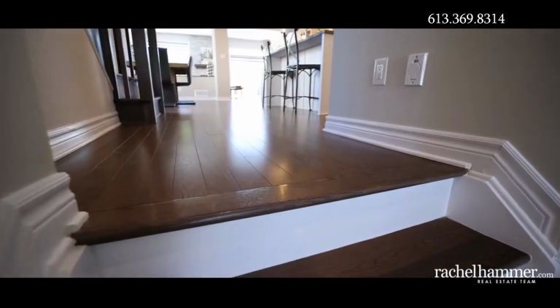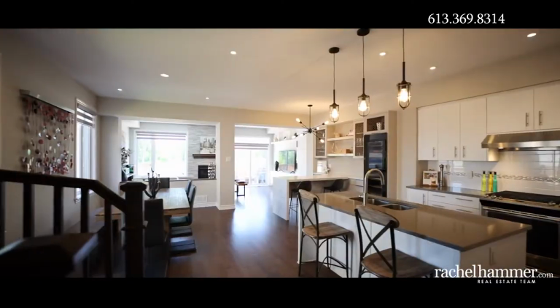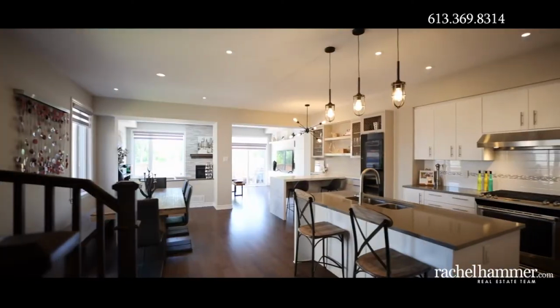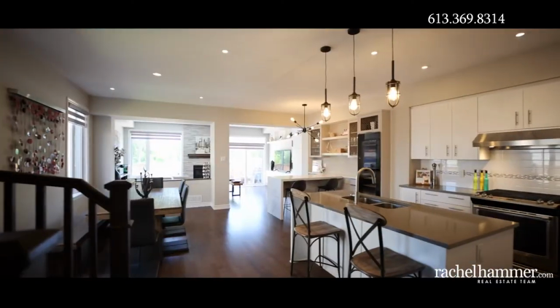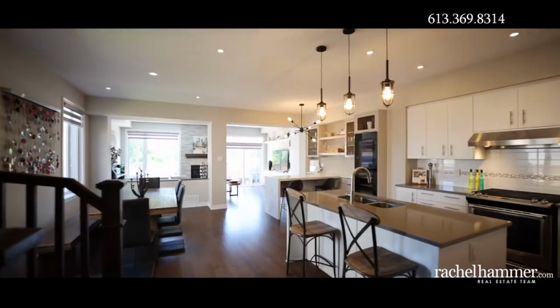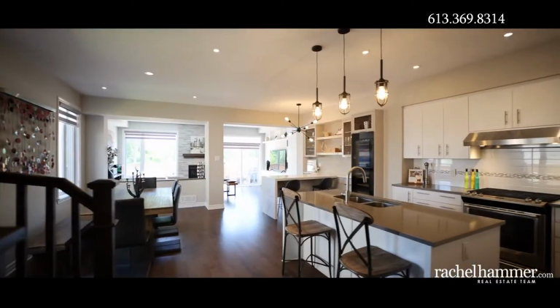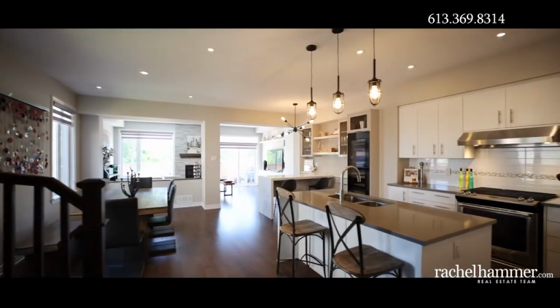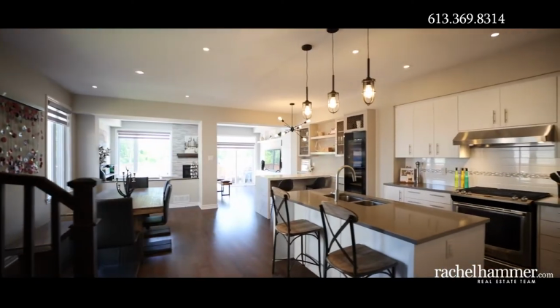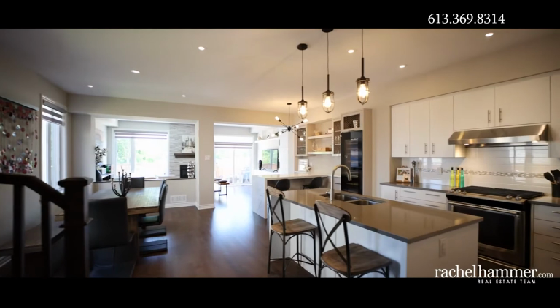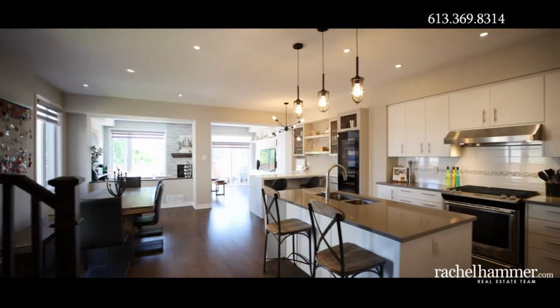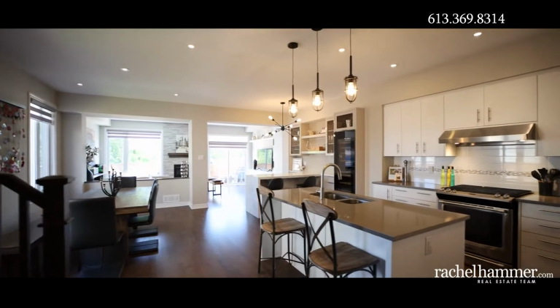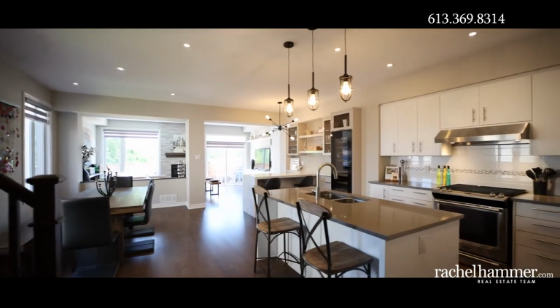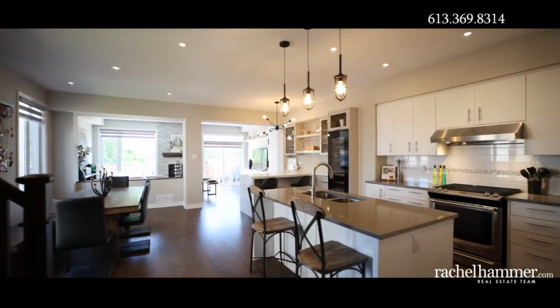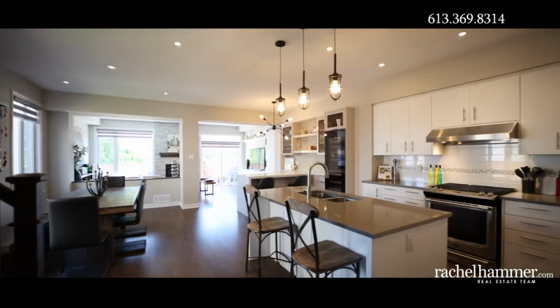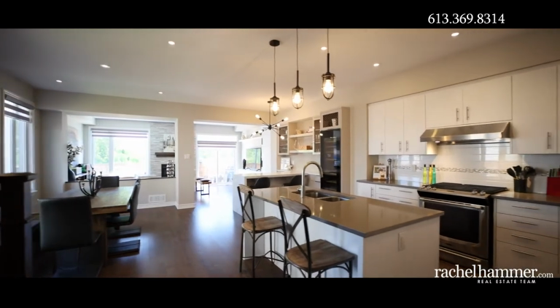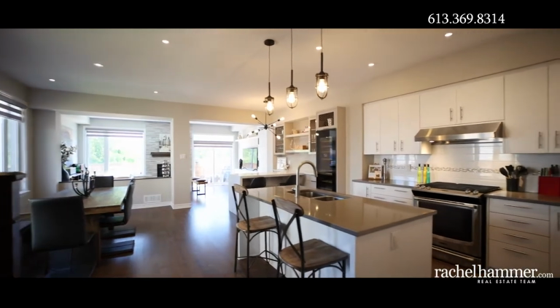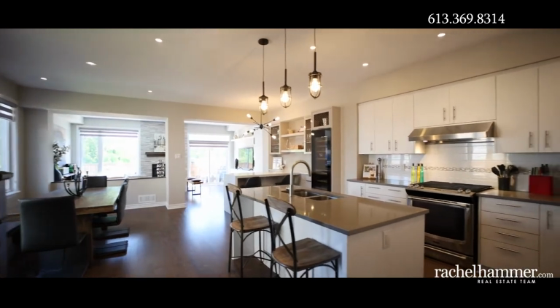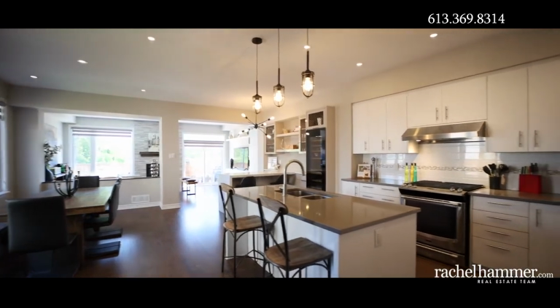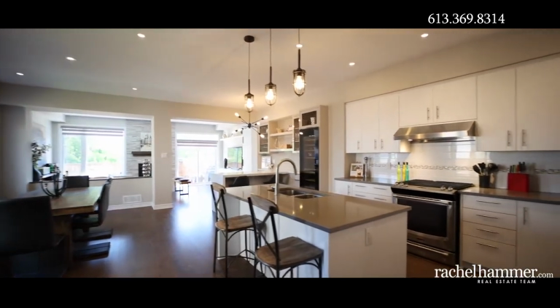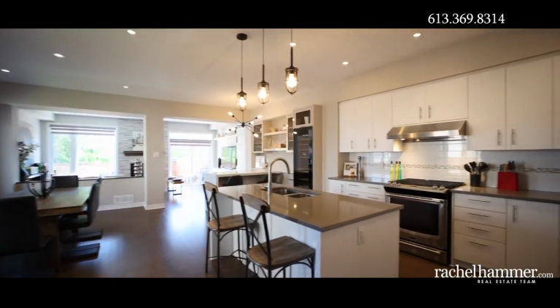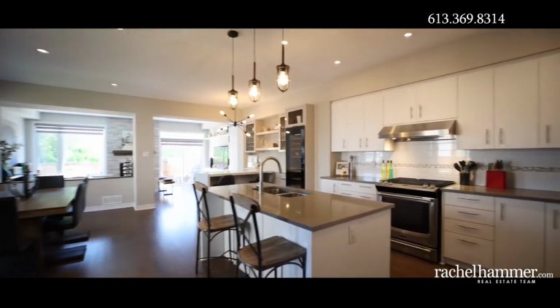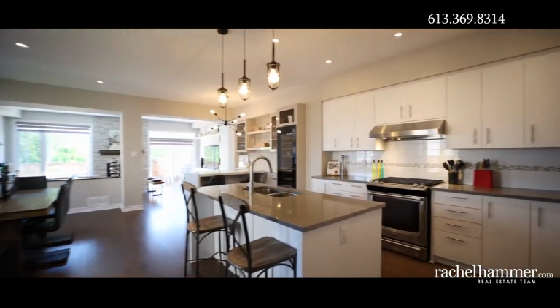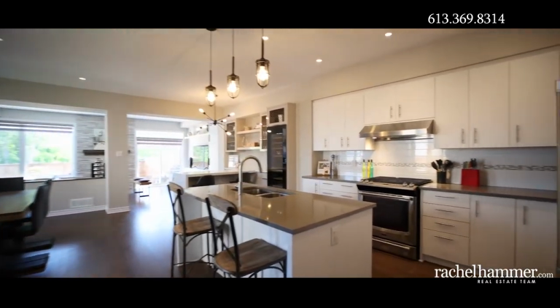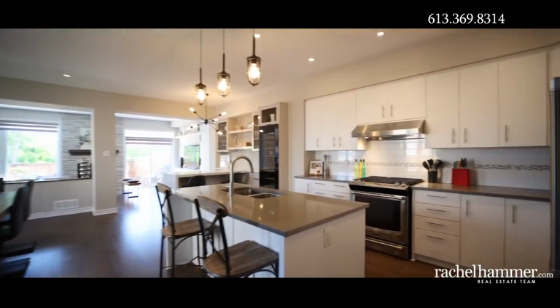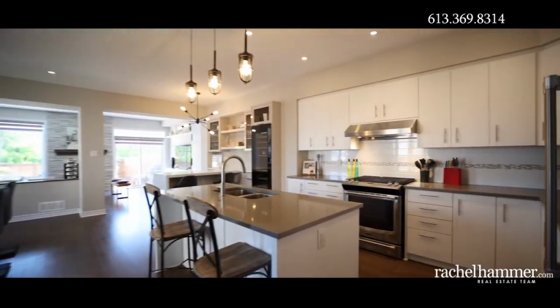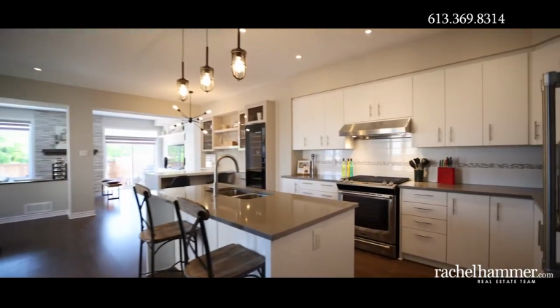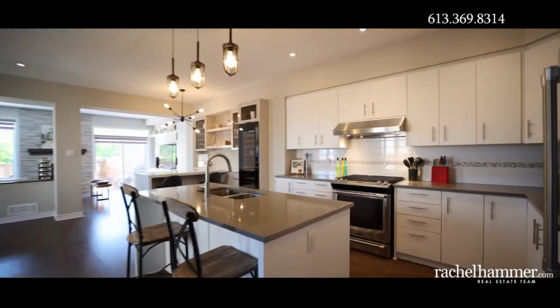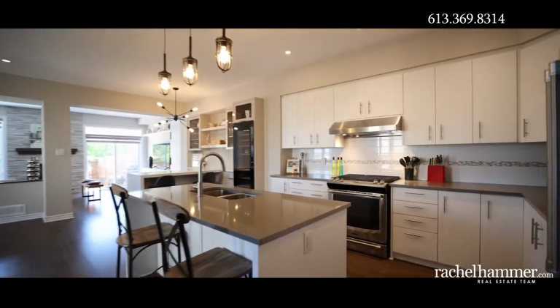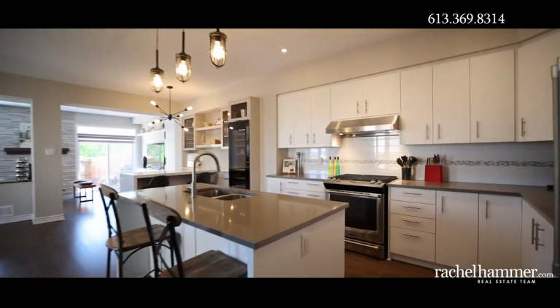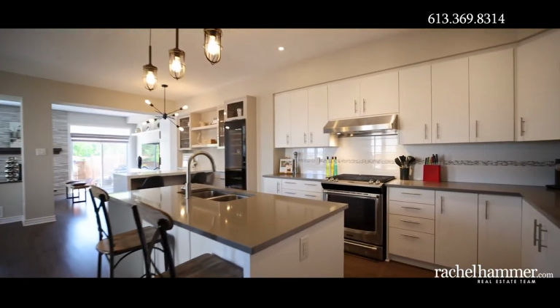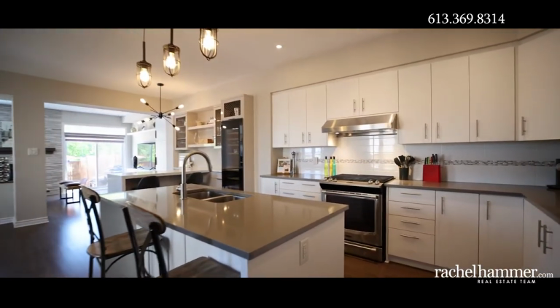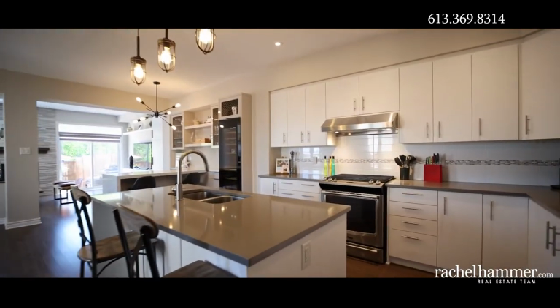Plenty of bright white cabinetry, tiled backsplash, and quartz countertops create a timelessly classic kitchen.